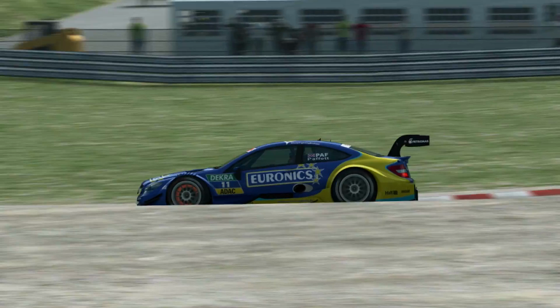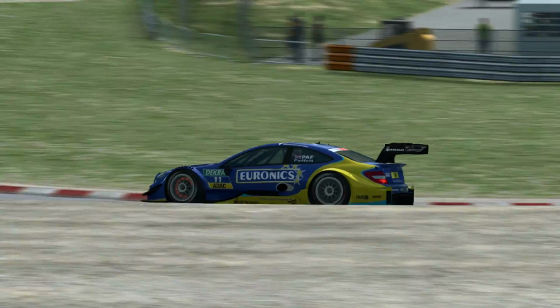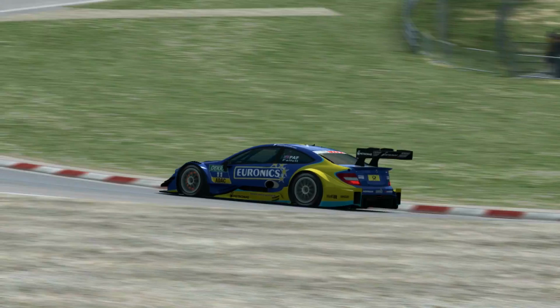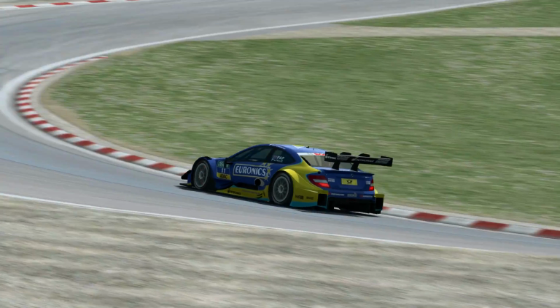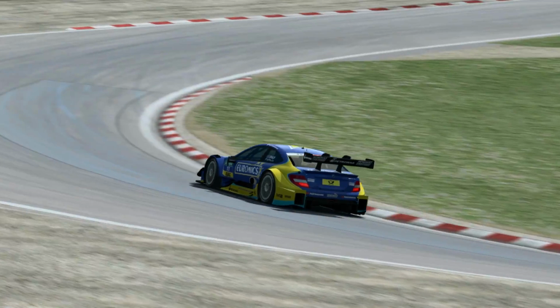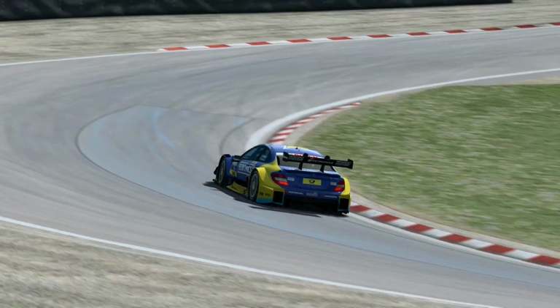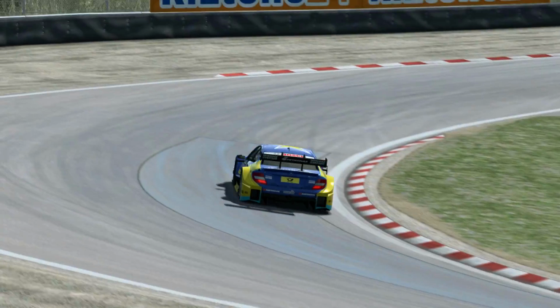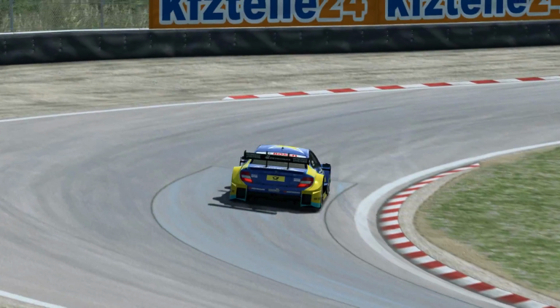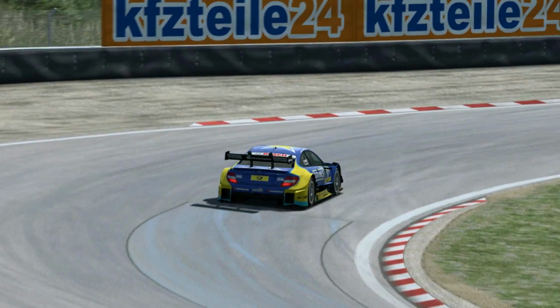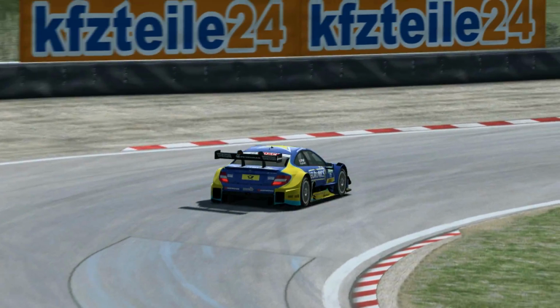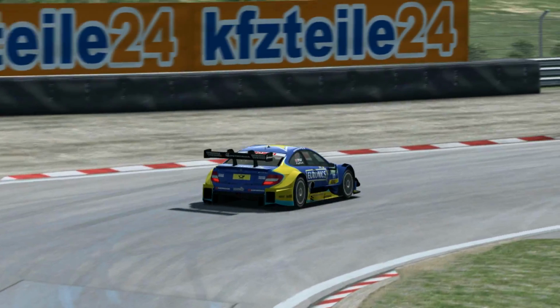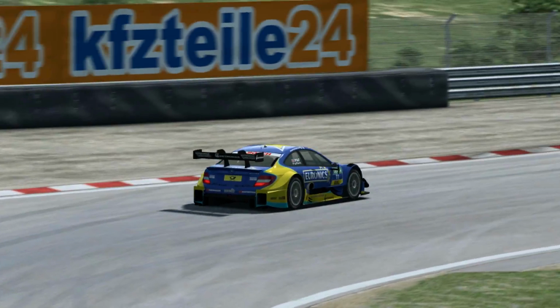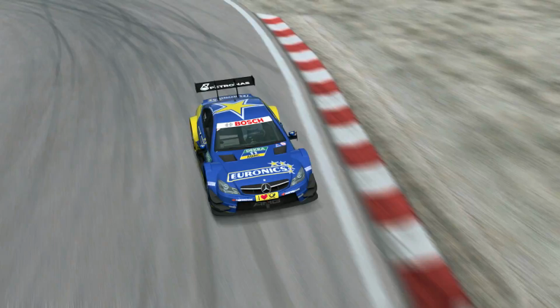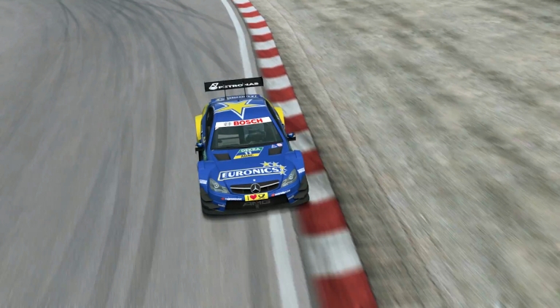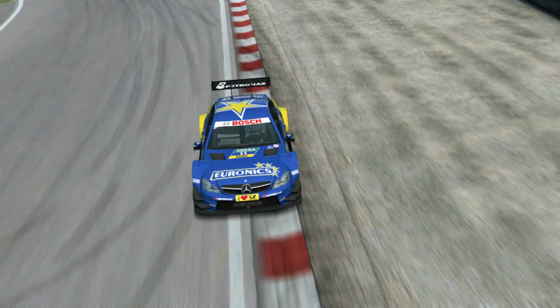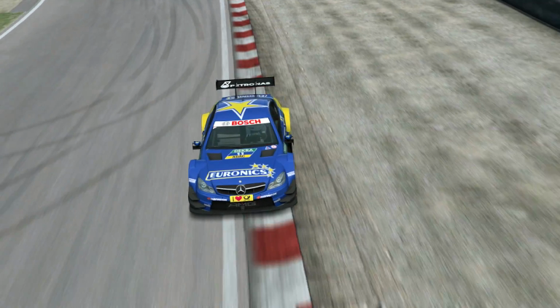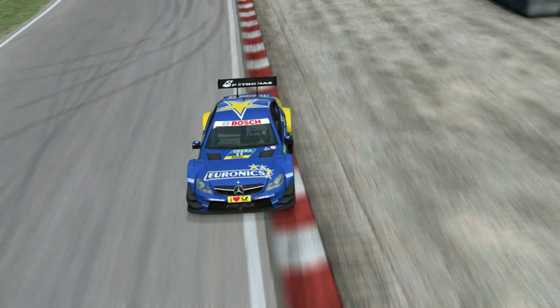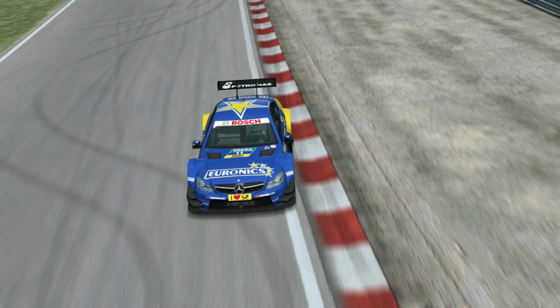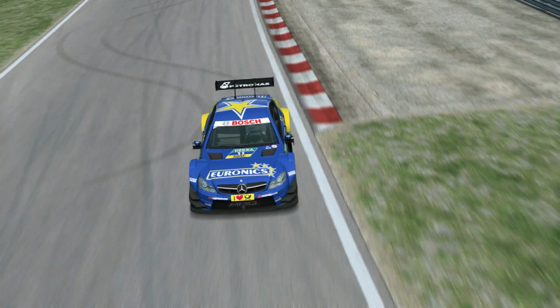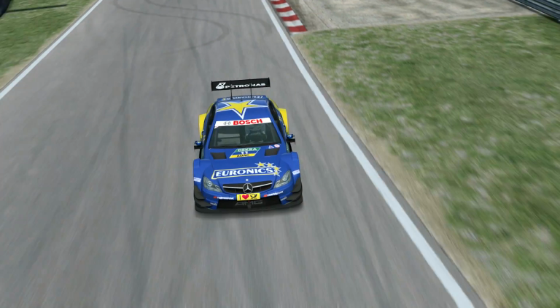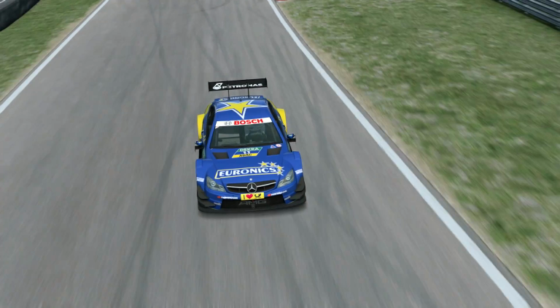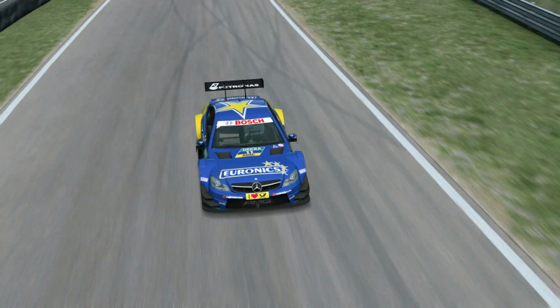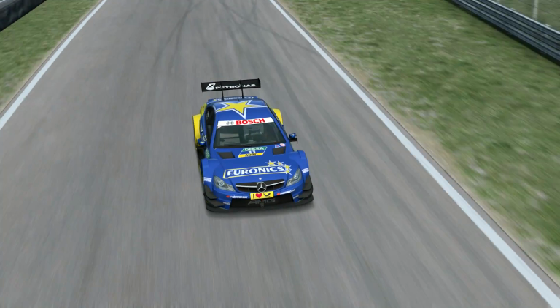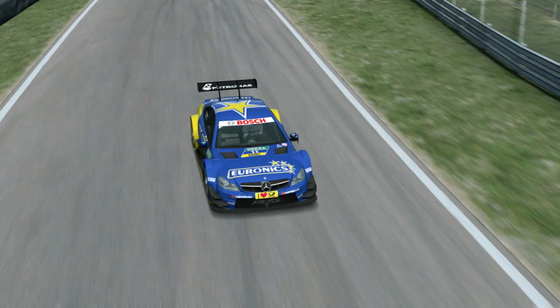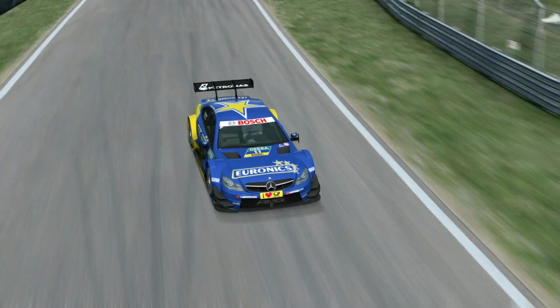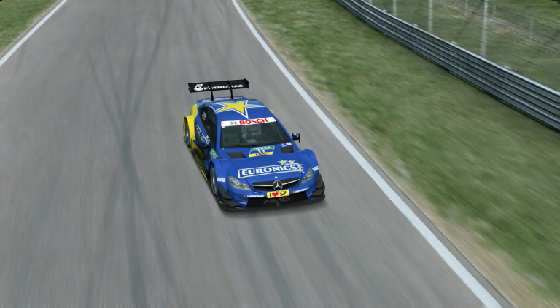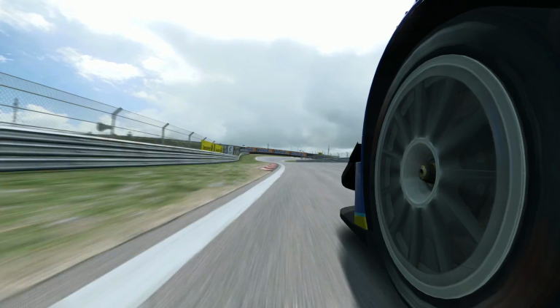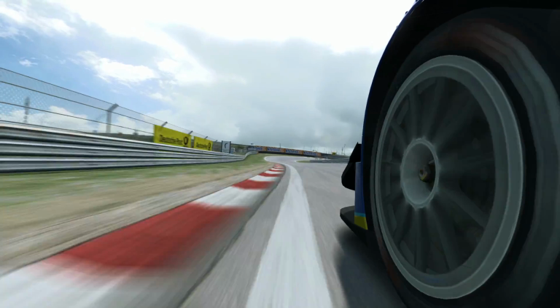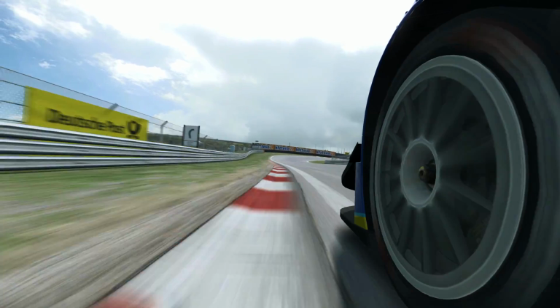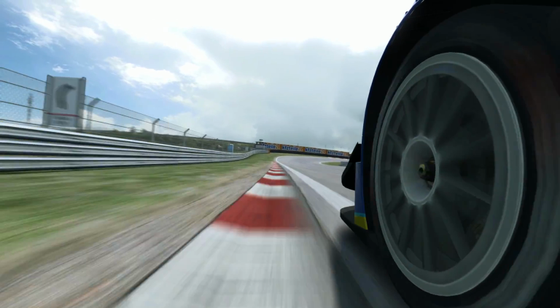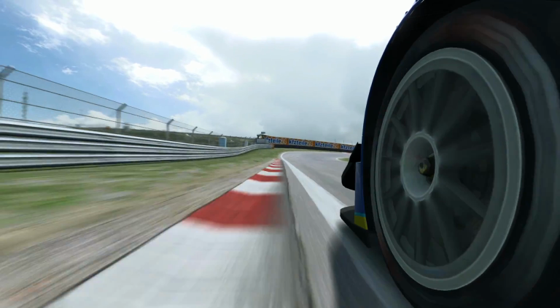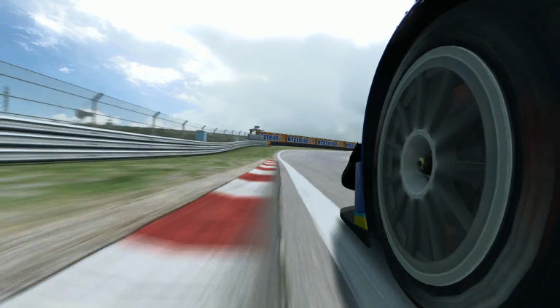Hard on the power out of here, accelerating up to third gear, and then a fast left before slowing for the right-hand corner.